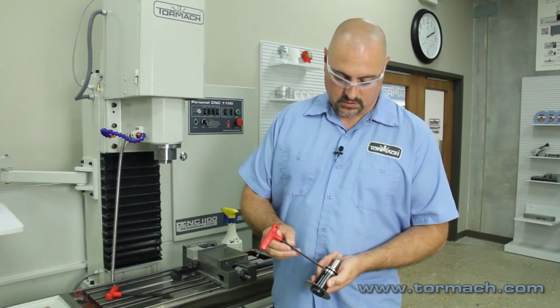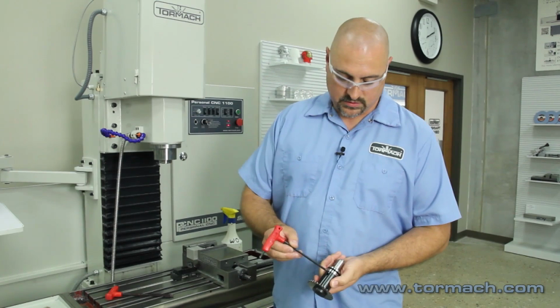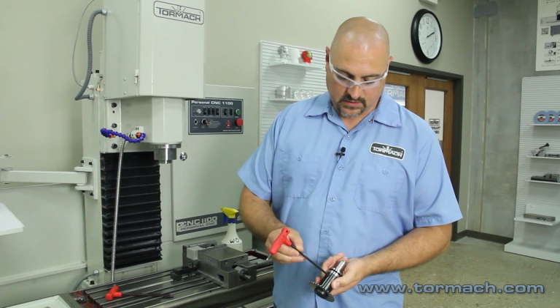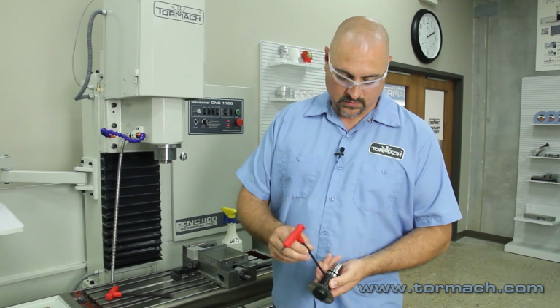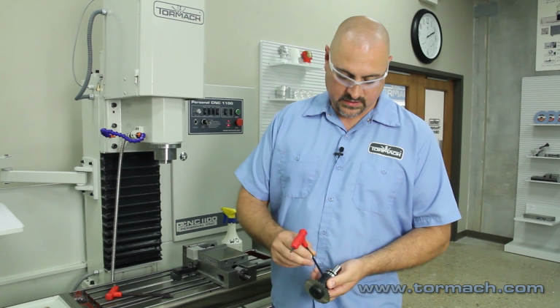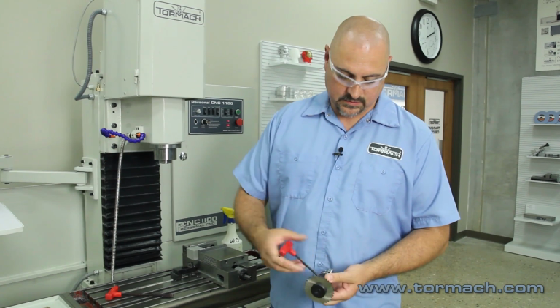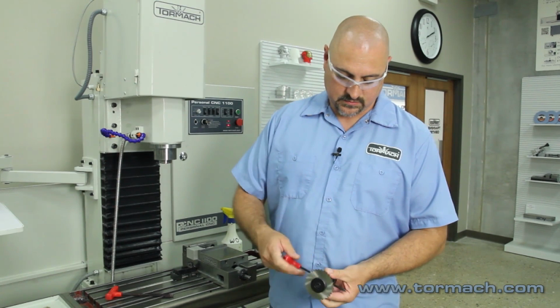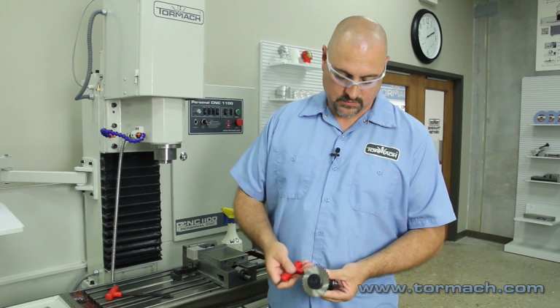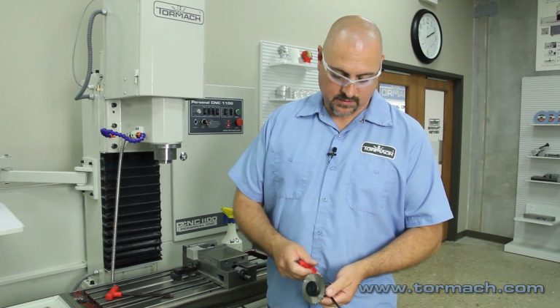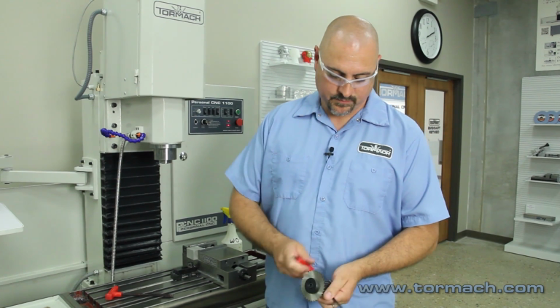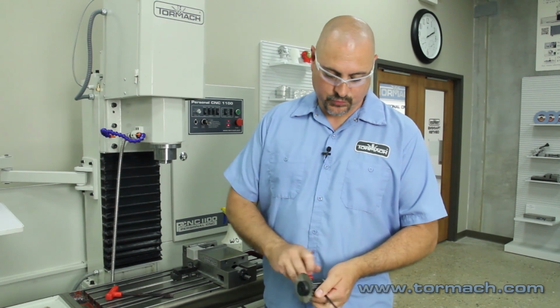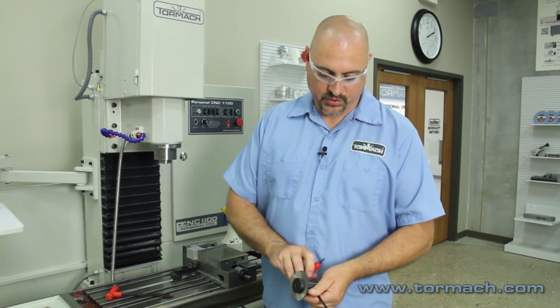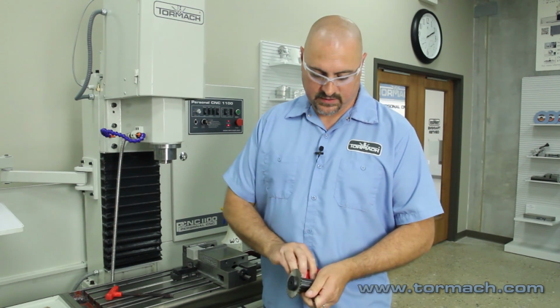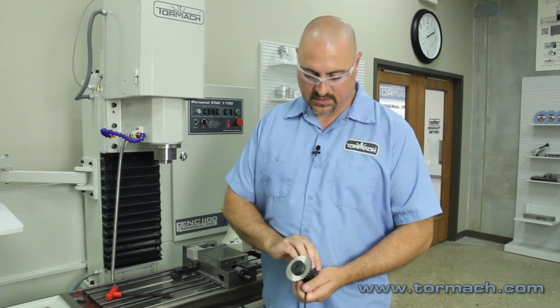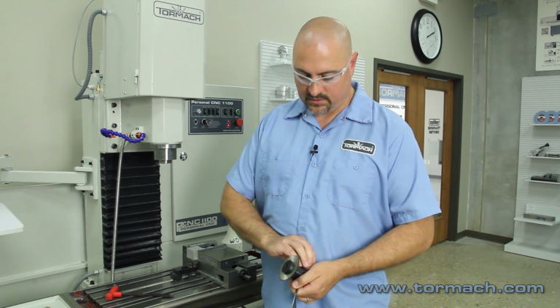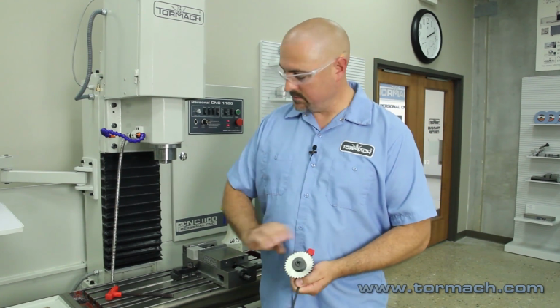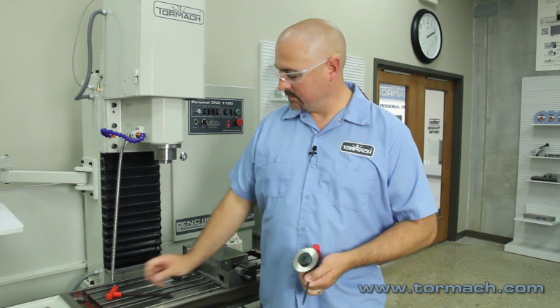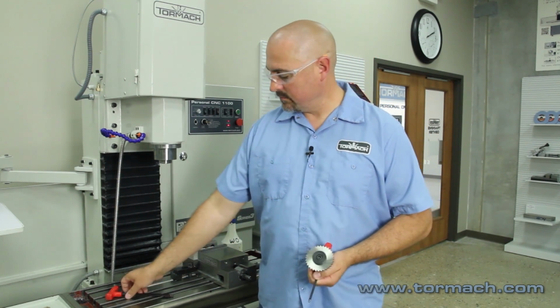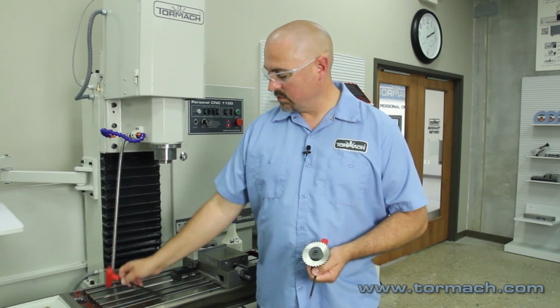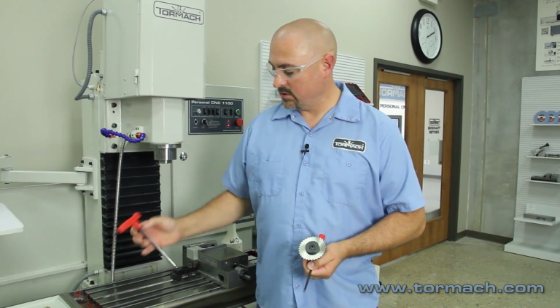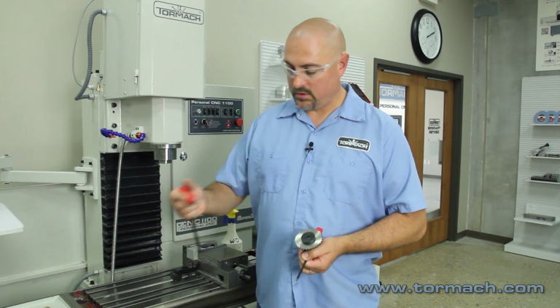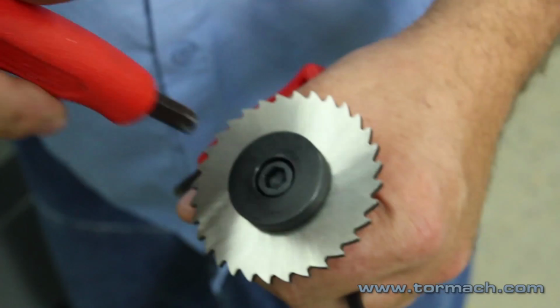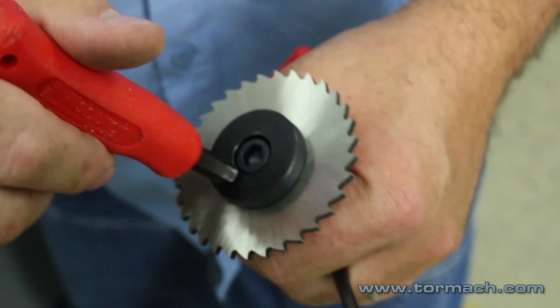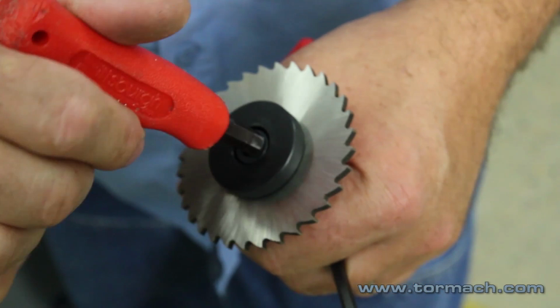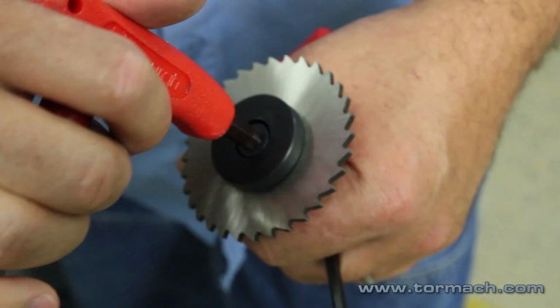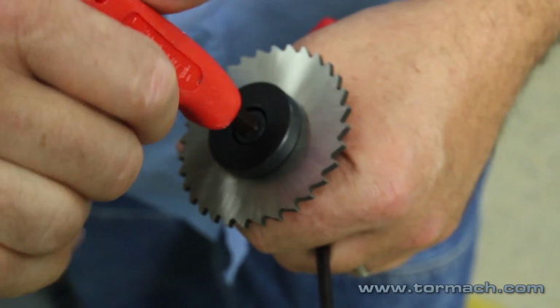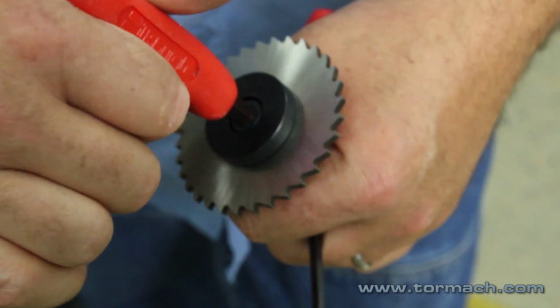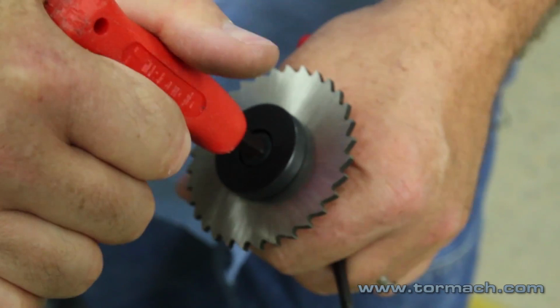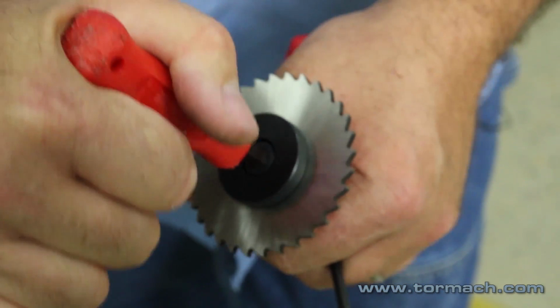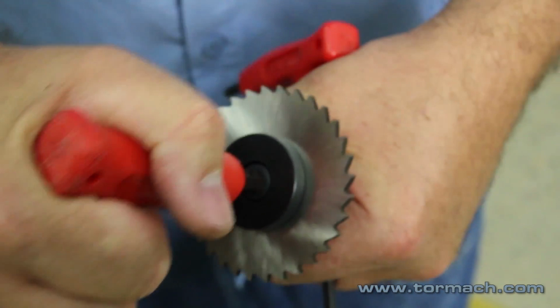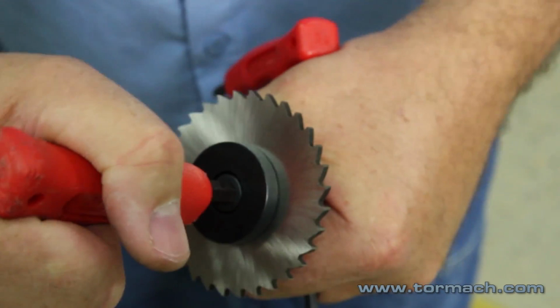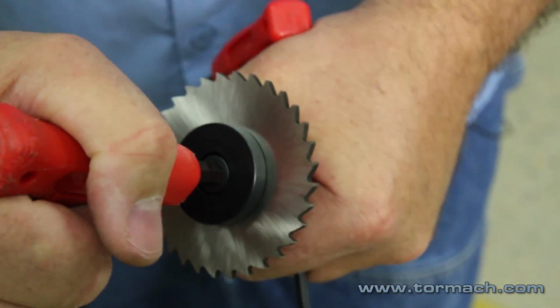It's got a hole in the arbor — put a pin in there, then use a wrench and tighten it down.